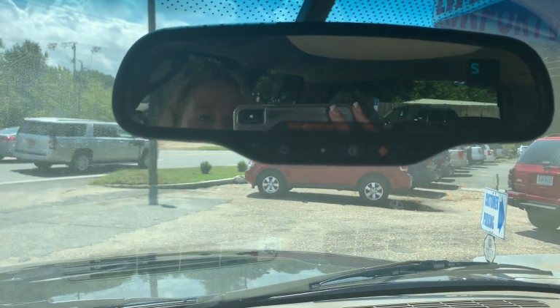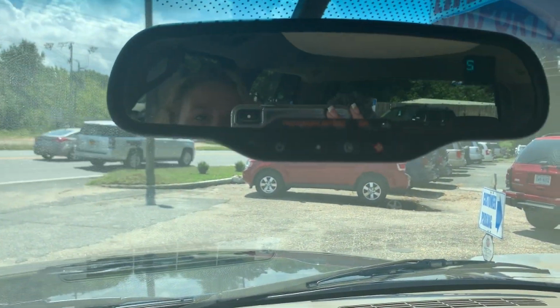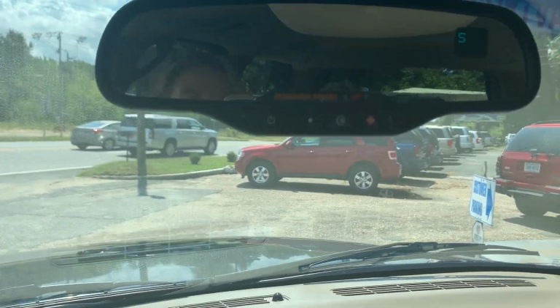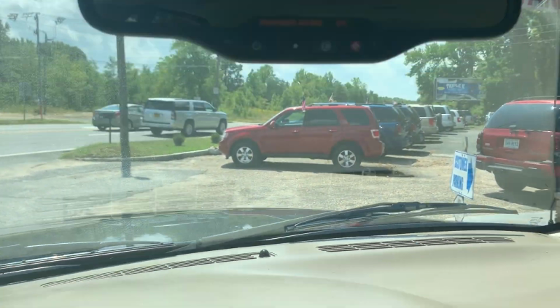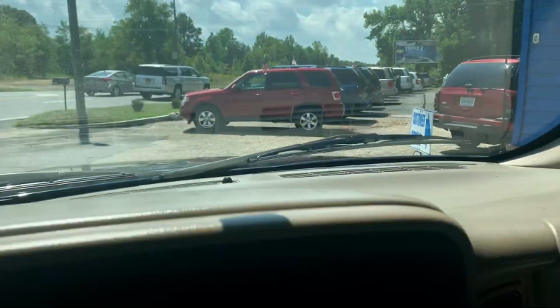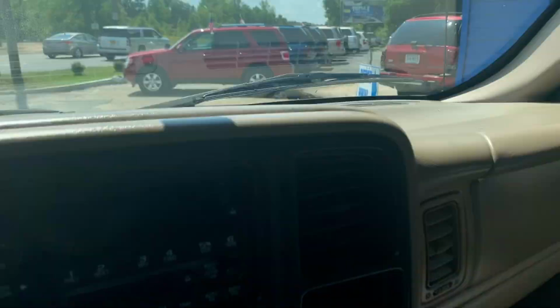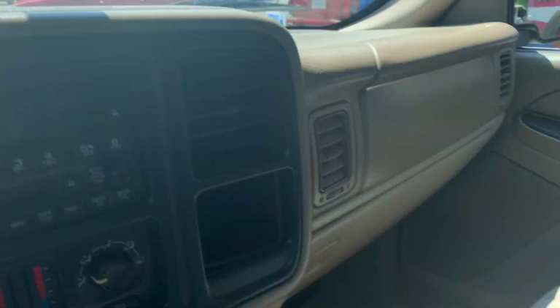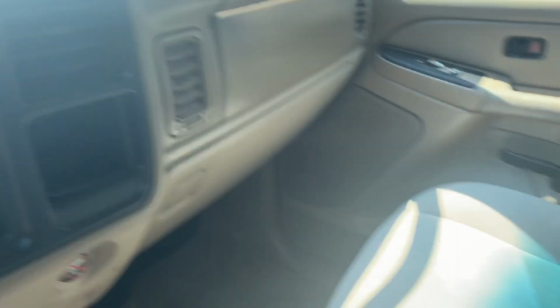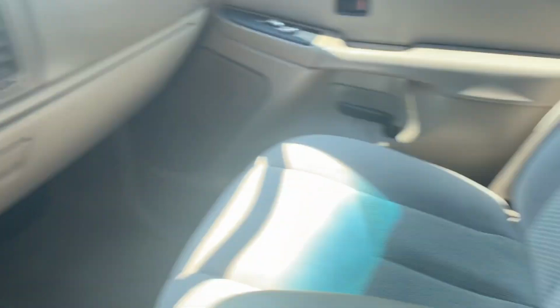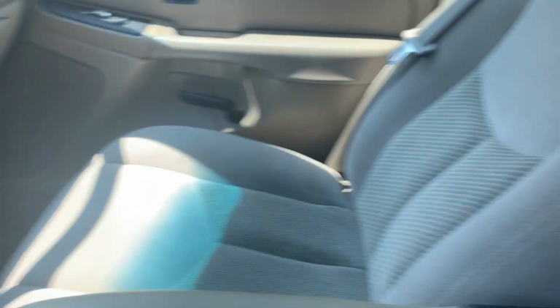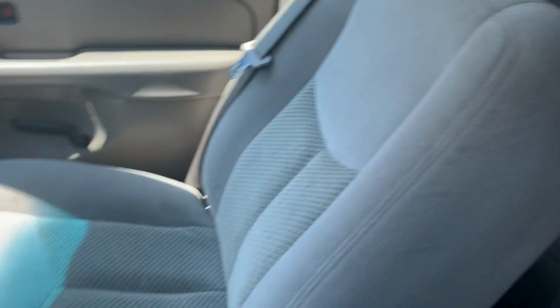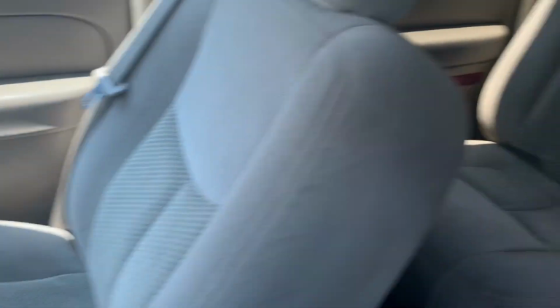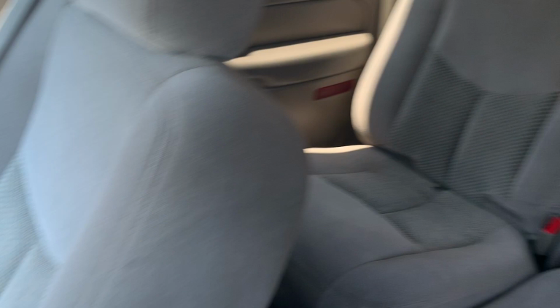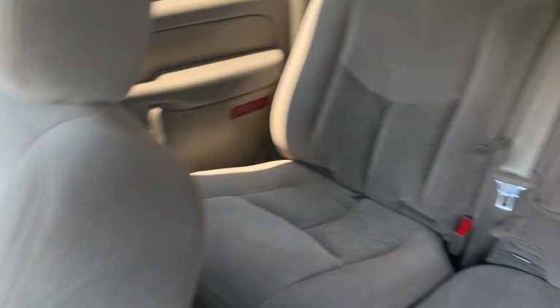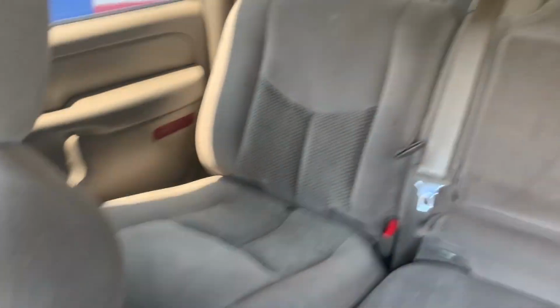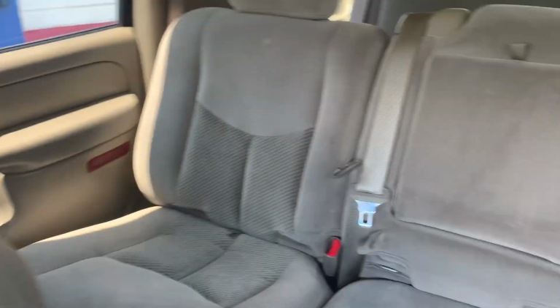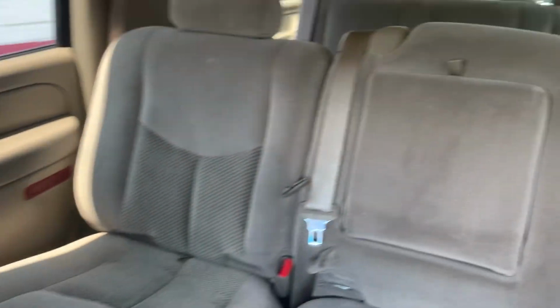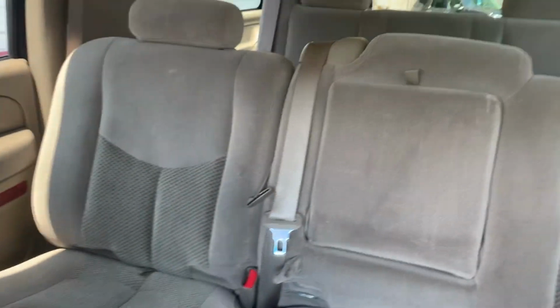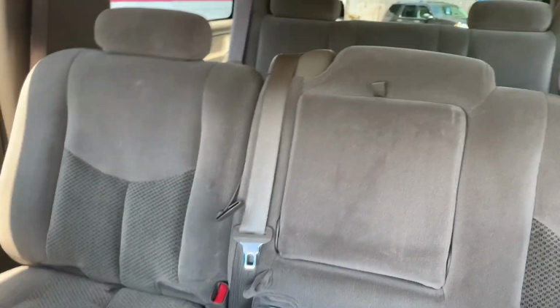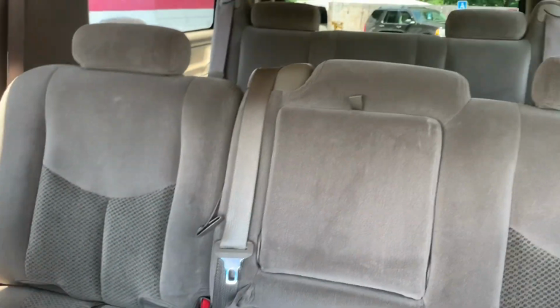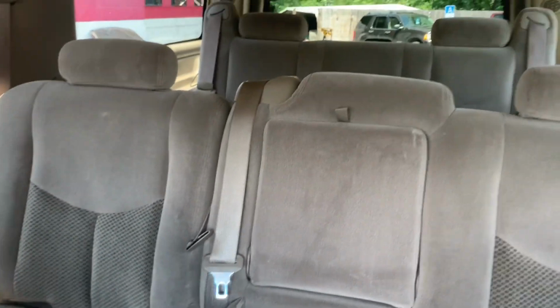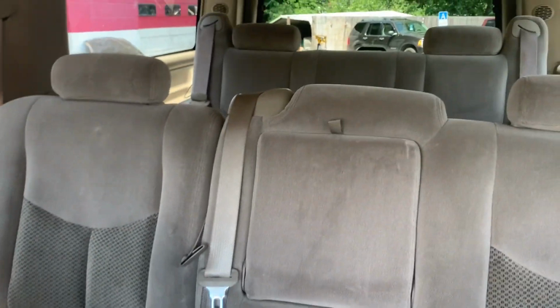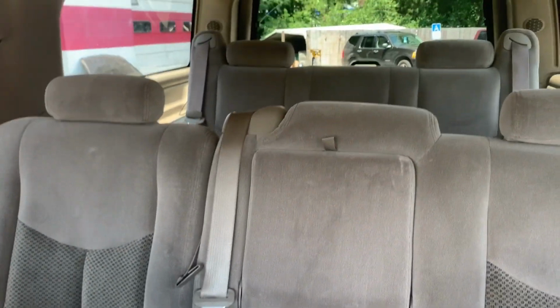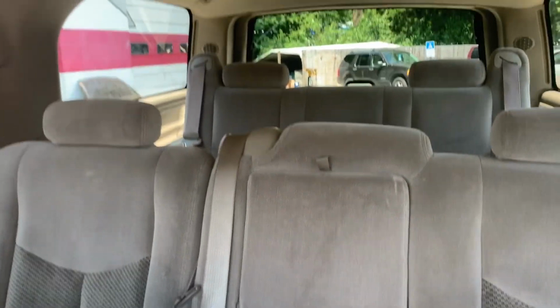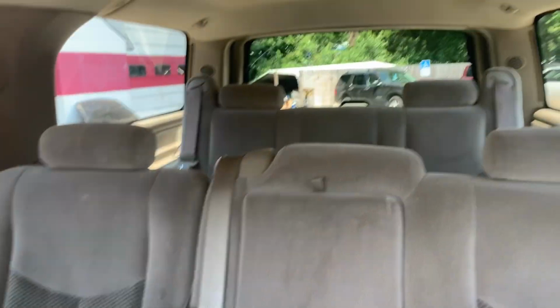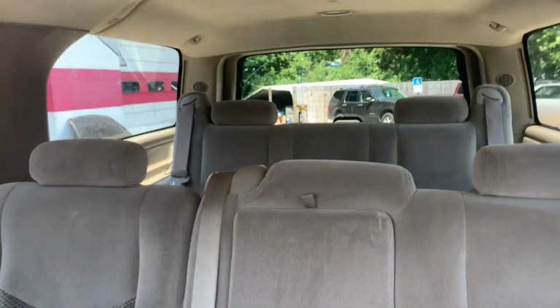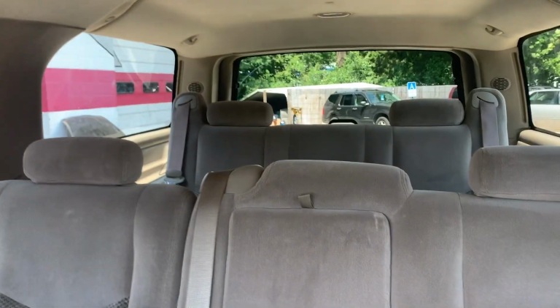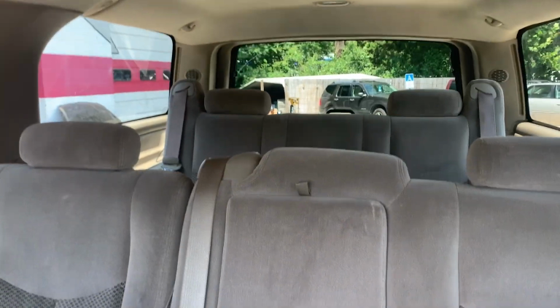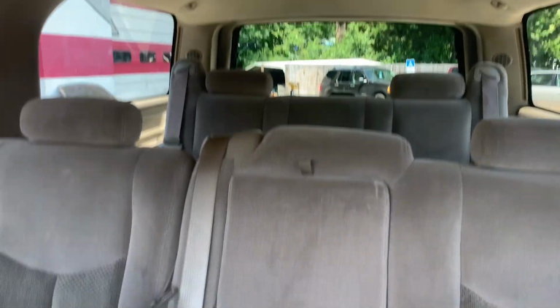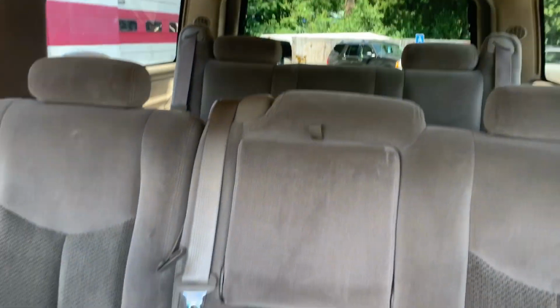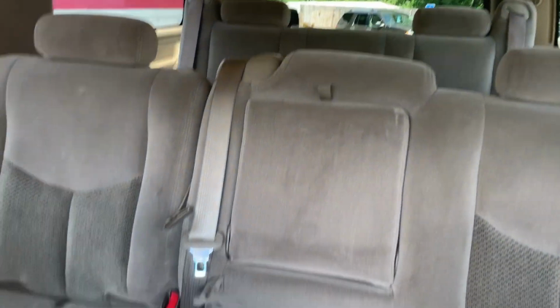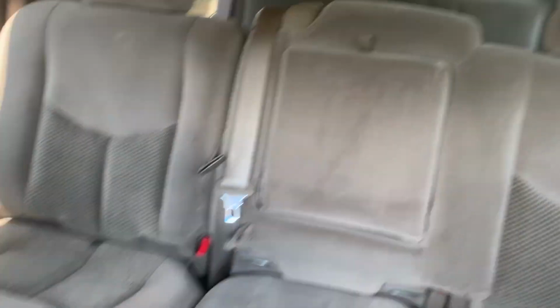Come in and visit our sales team today to check out this 2005 Chevrolet Suburban. Bye, you guys.